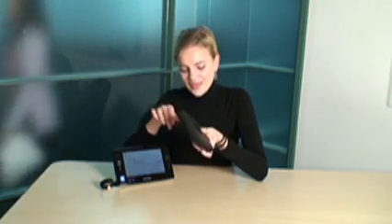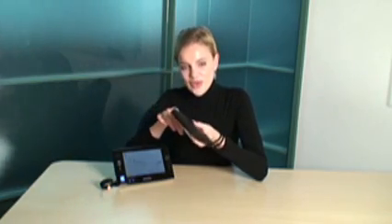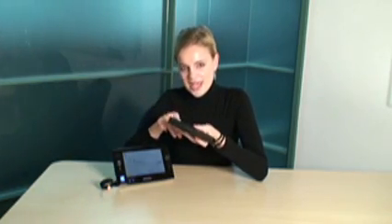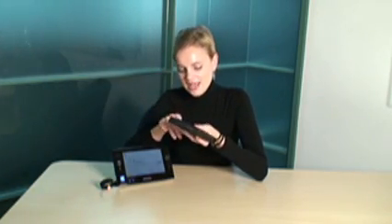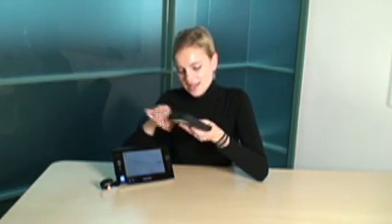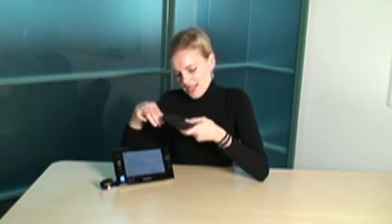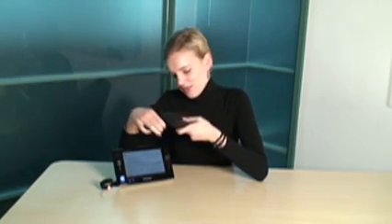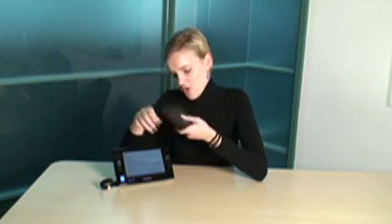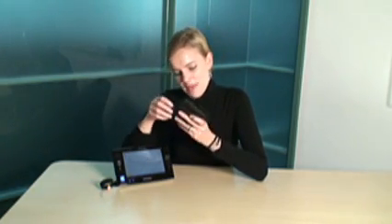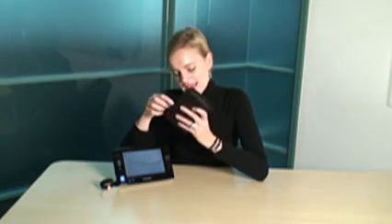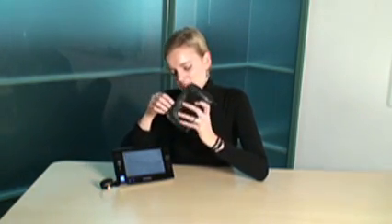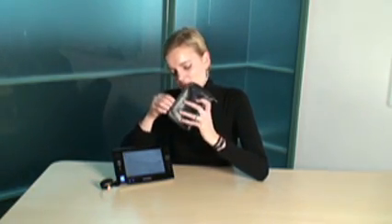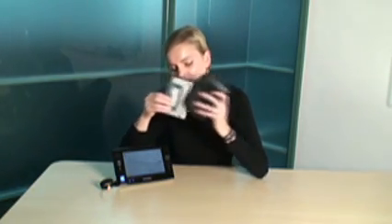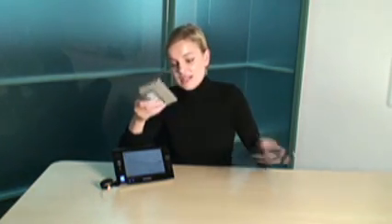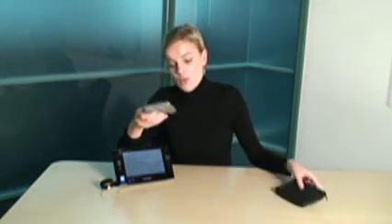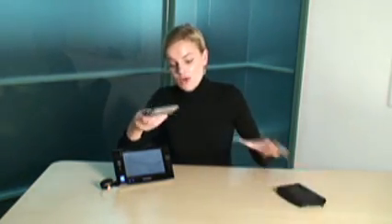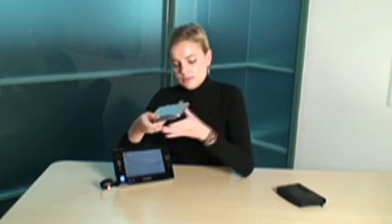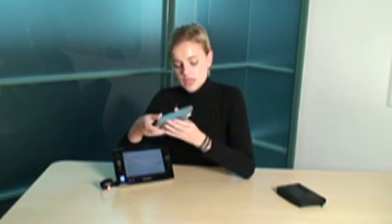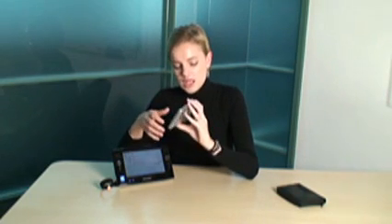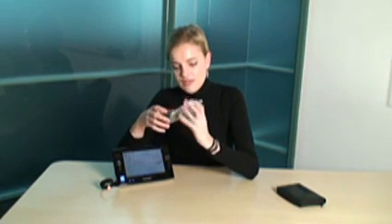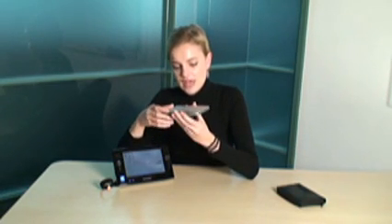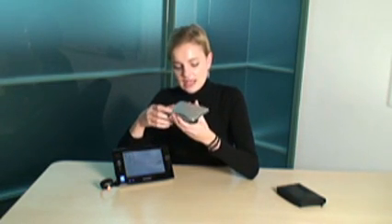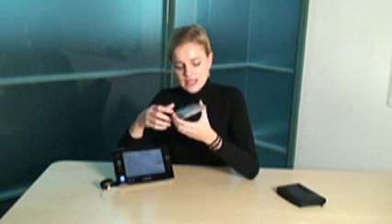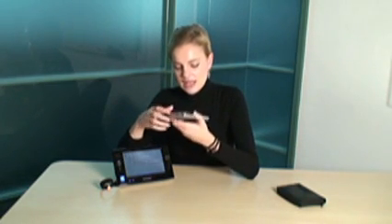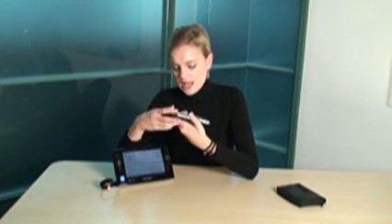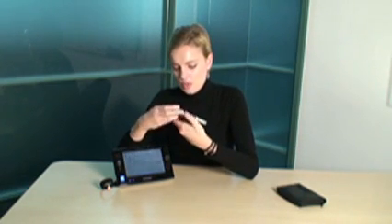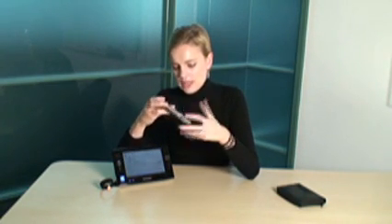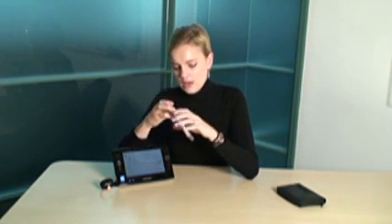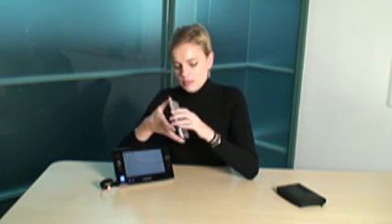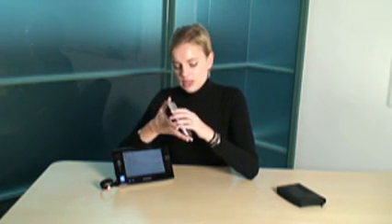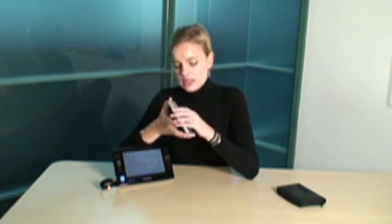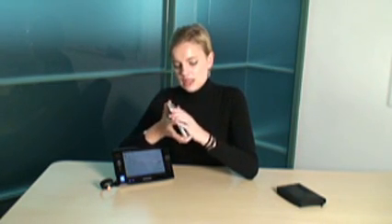Here we go — my keyboard, very small, very handy. I open that up and press here.